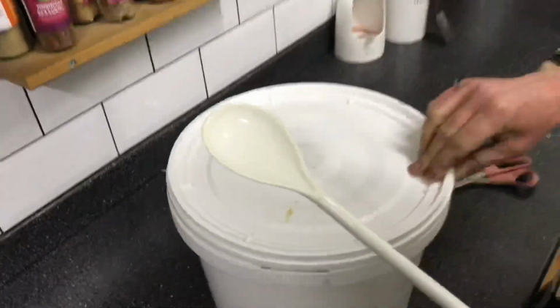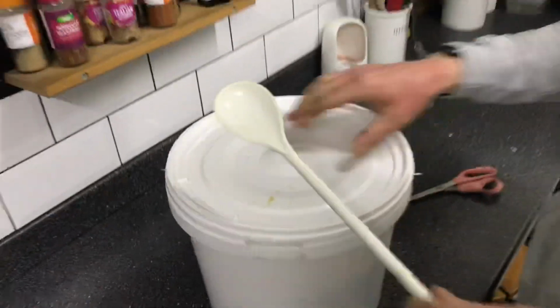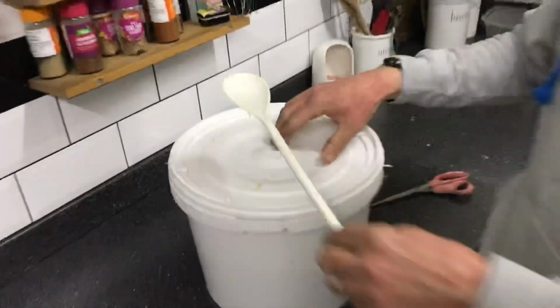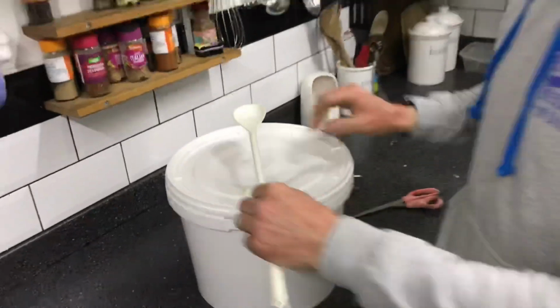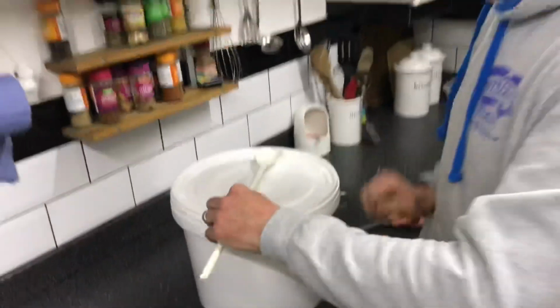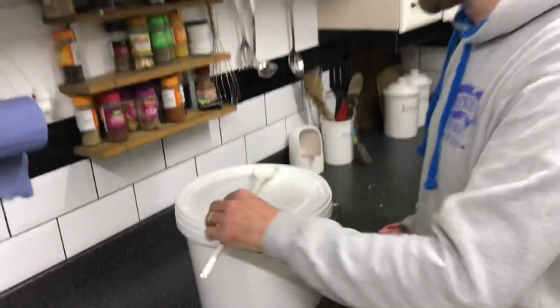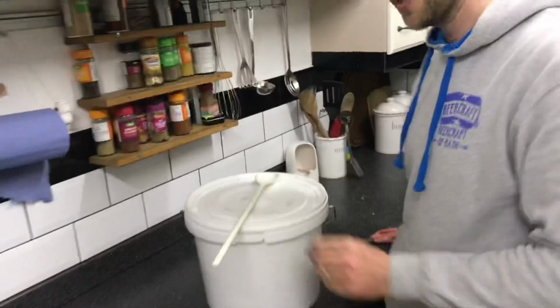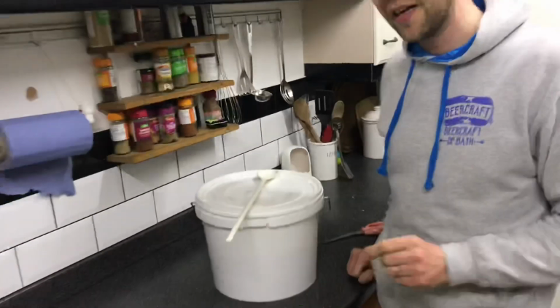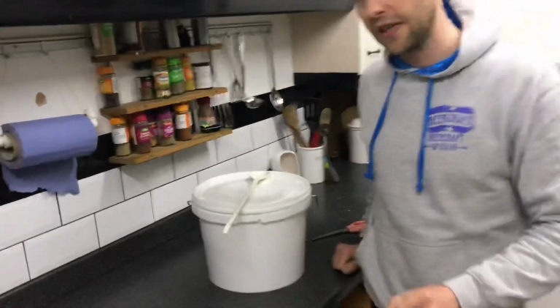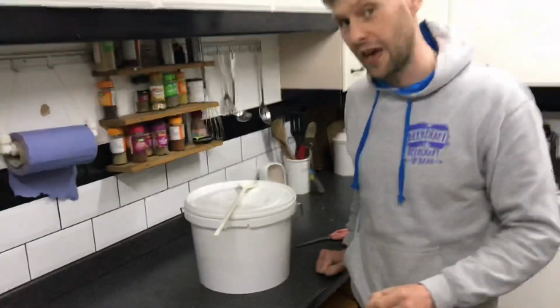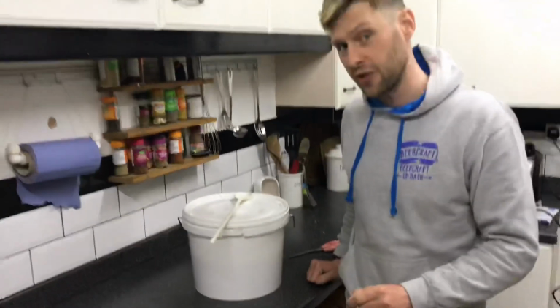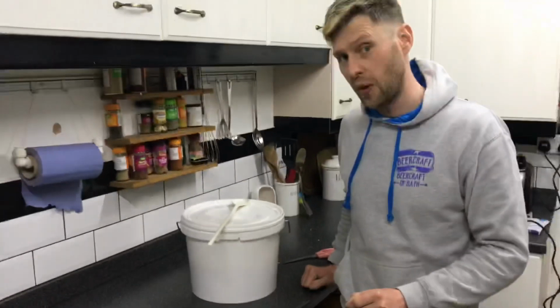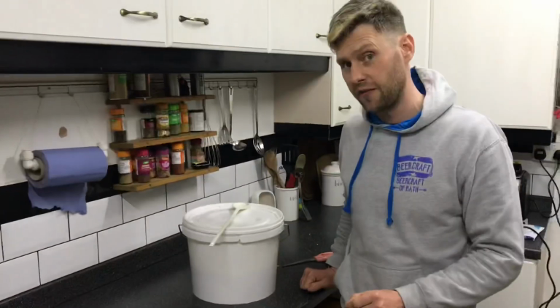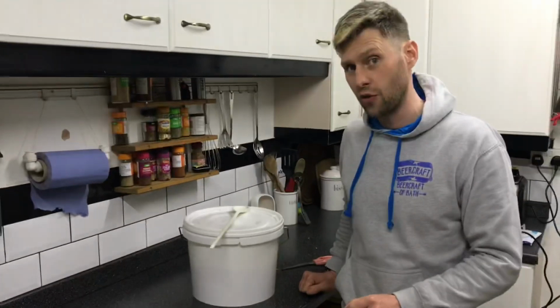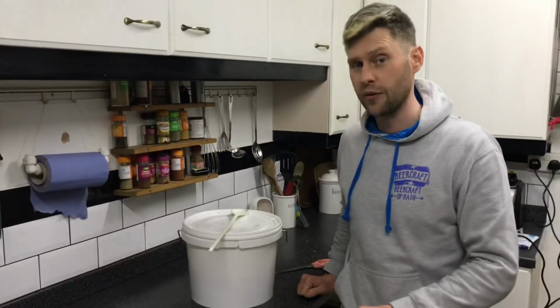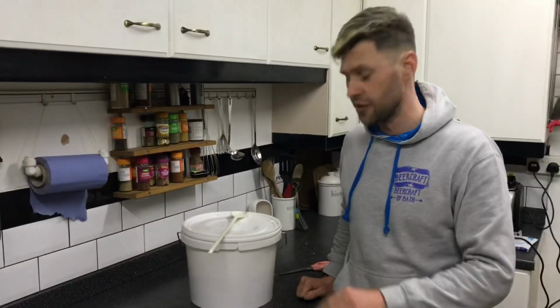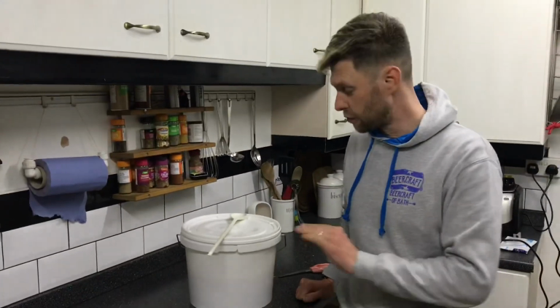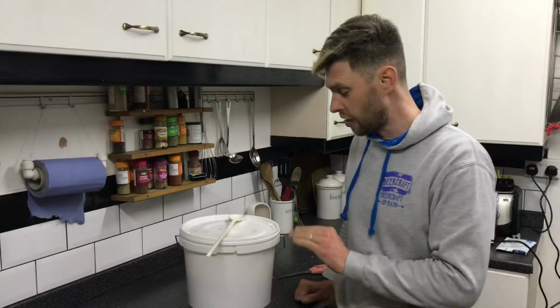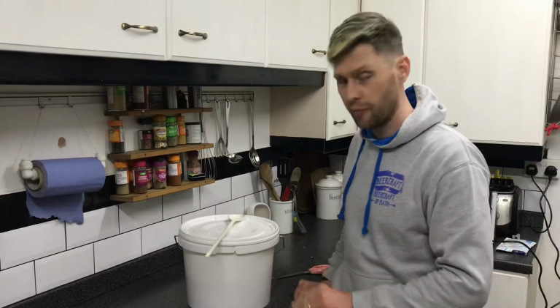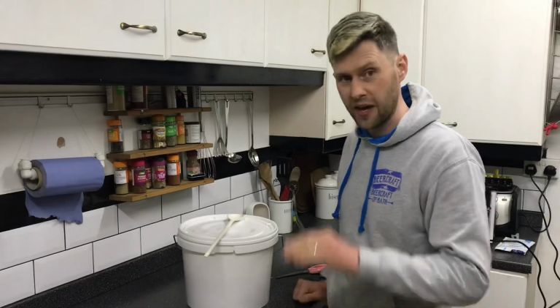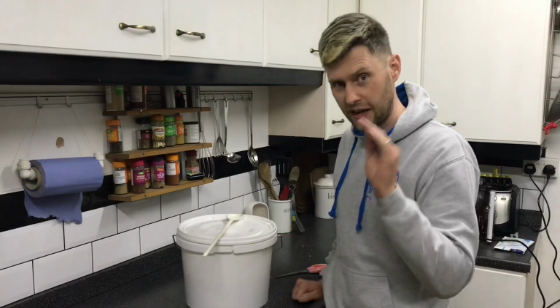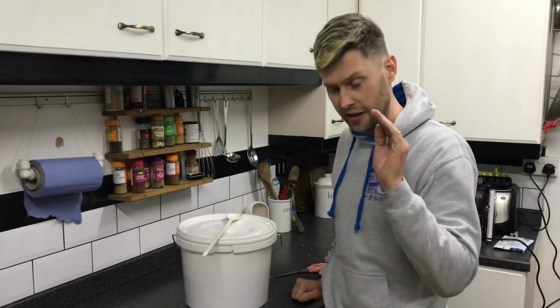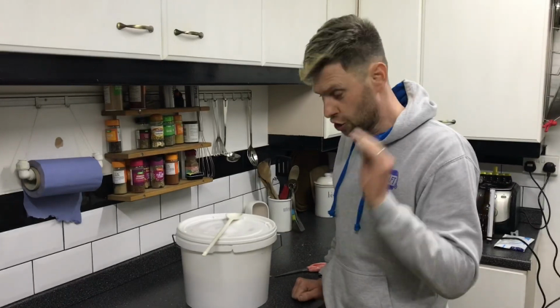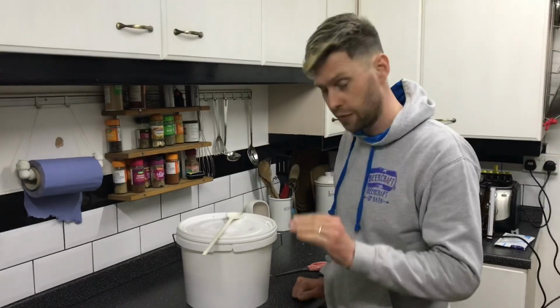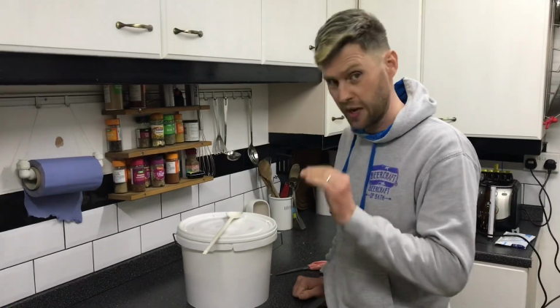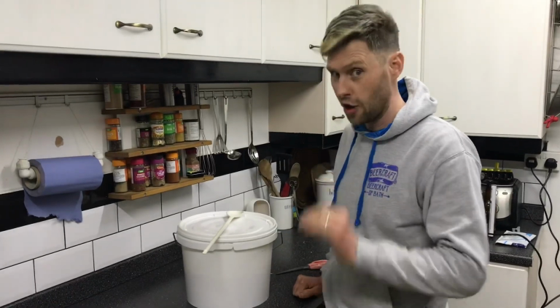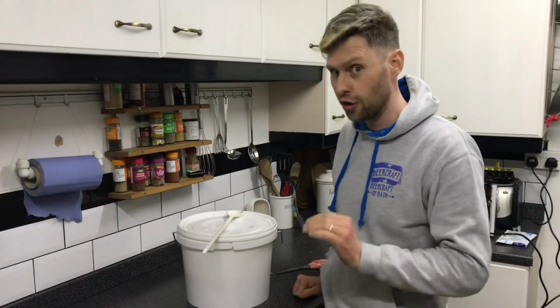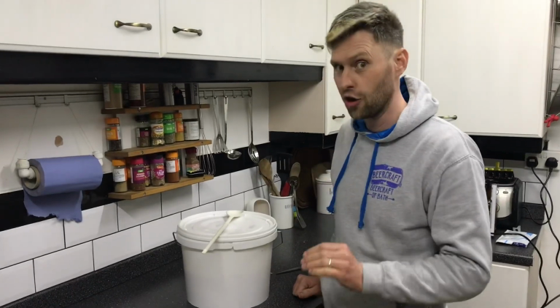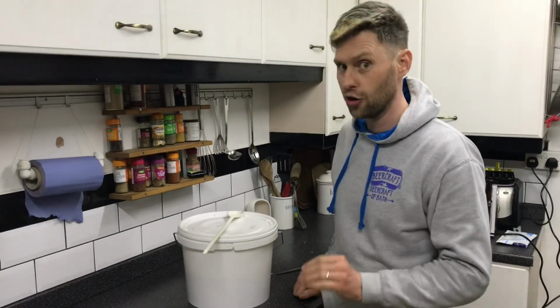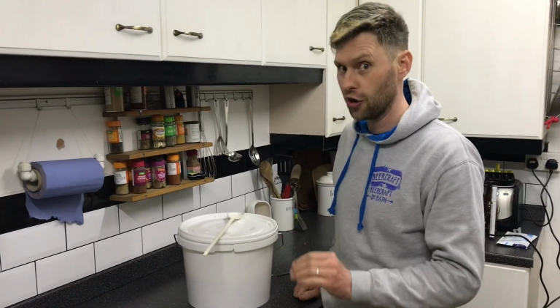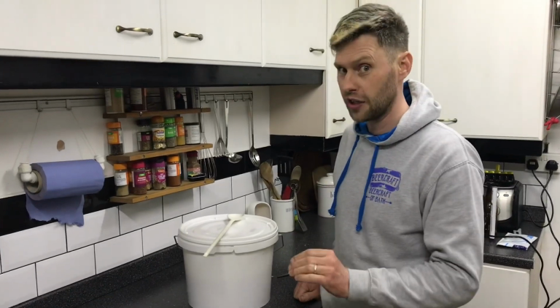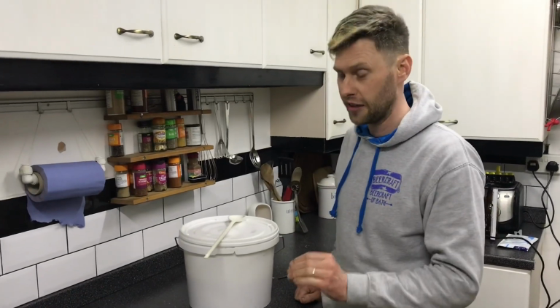Put the lid back on and leave that for 24 hours. We'll come back and it should be a lot, lot, lot cleaner.